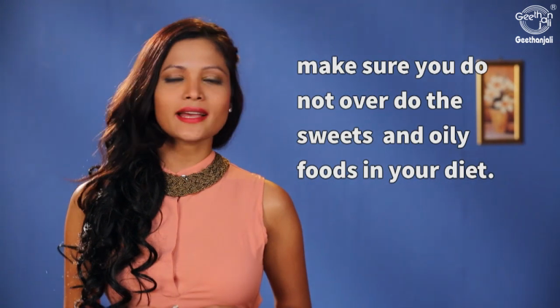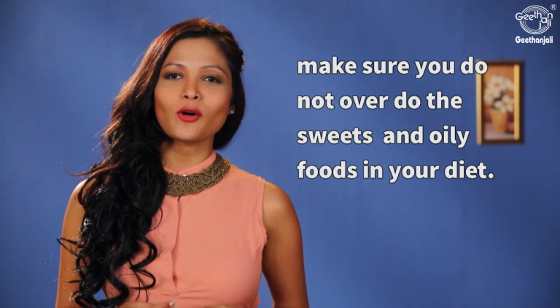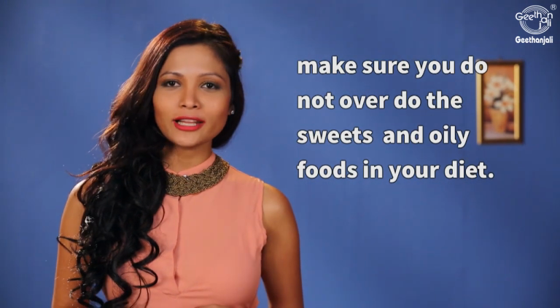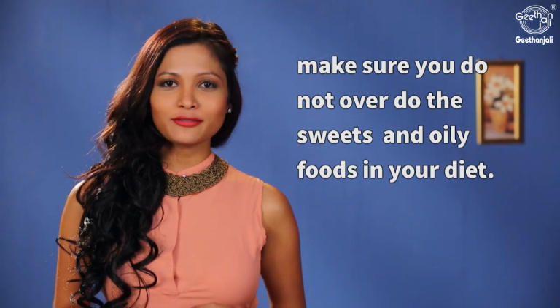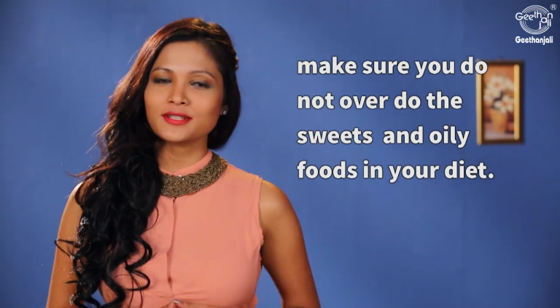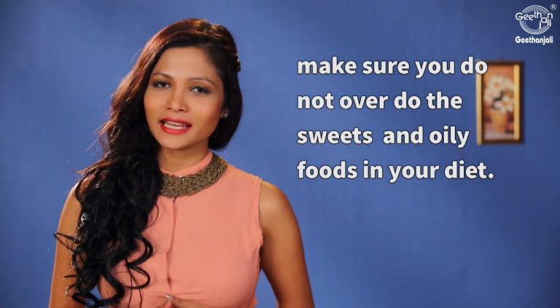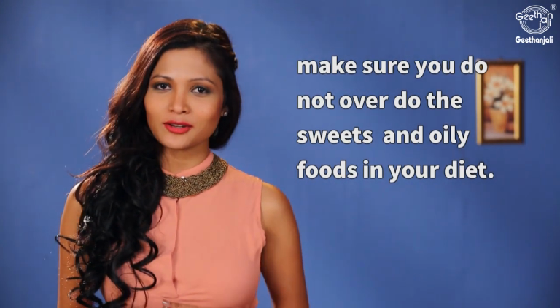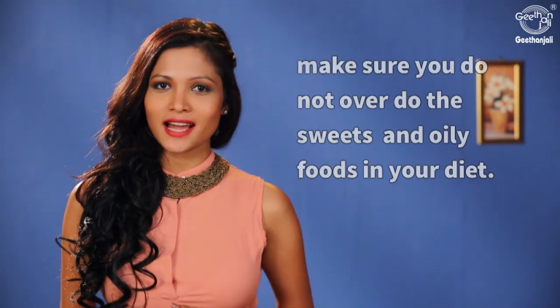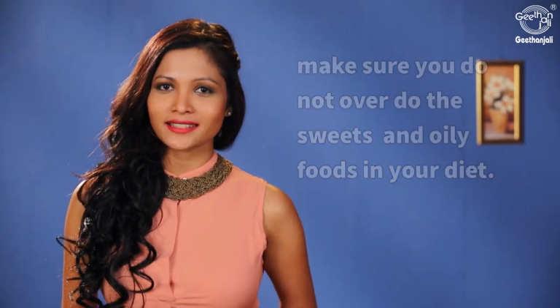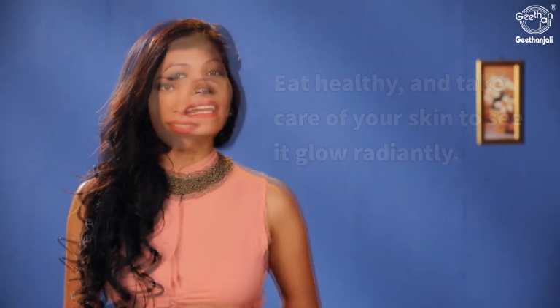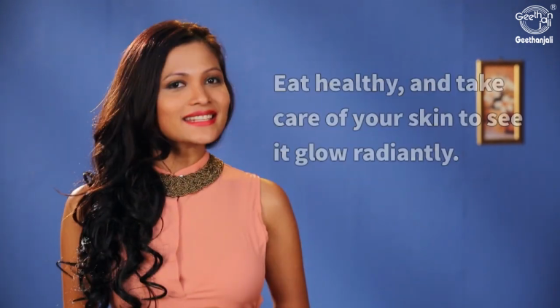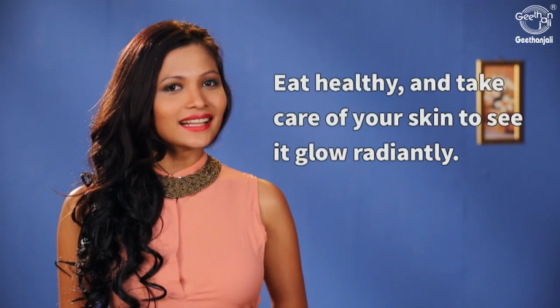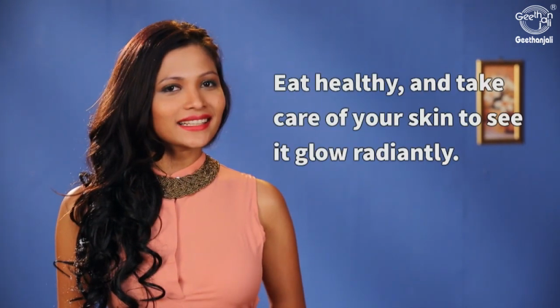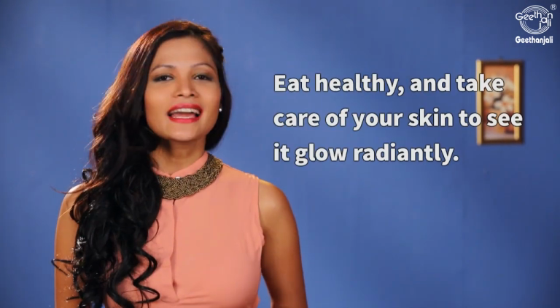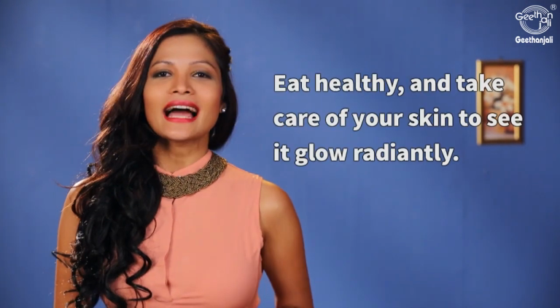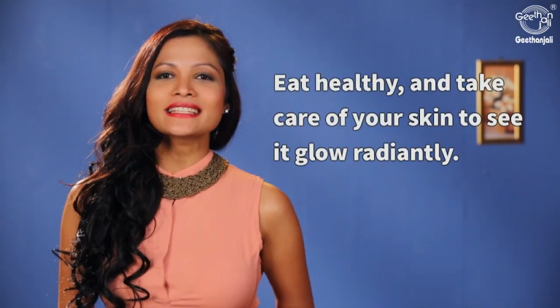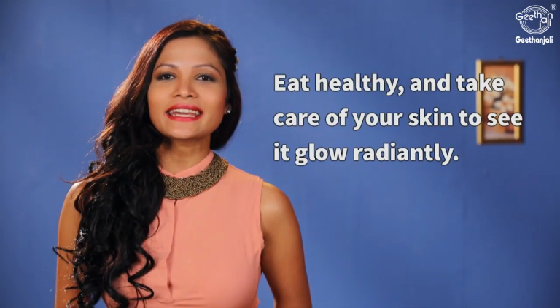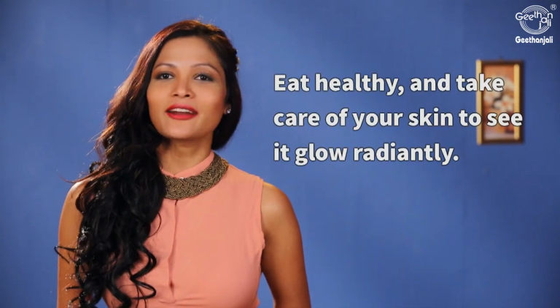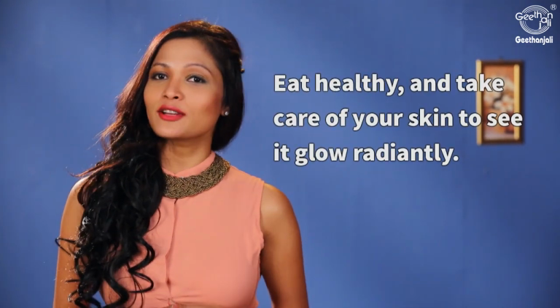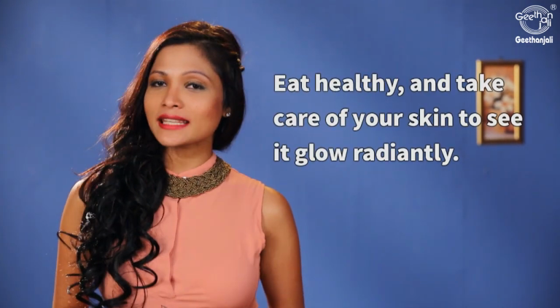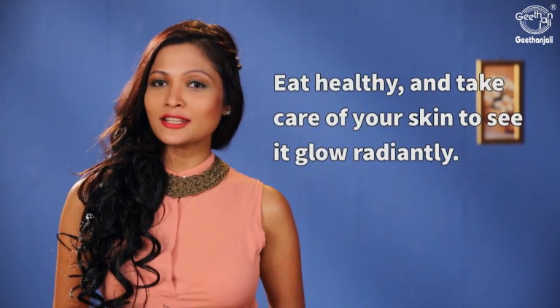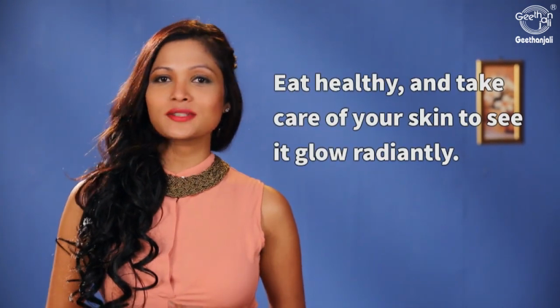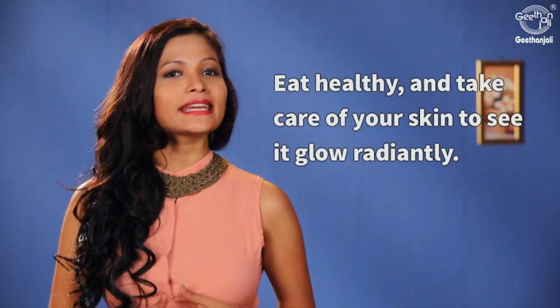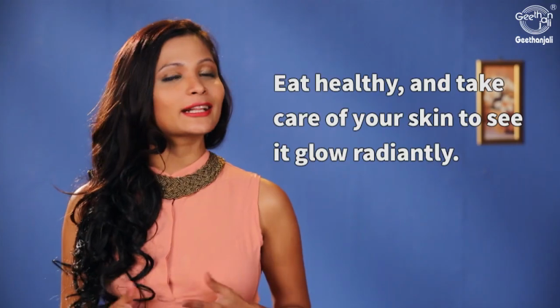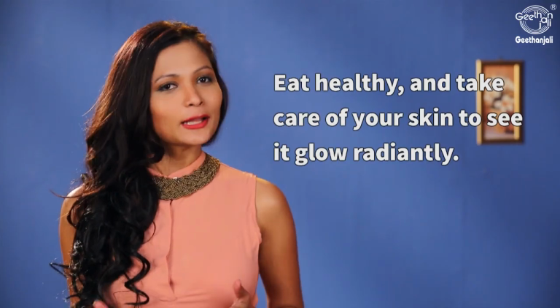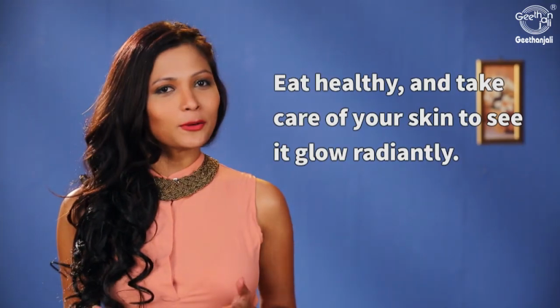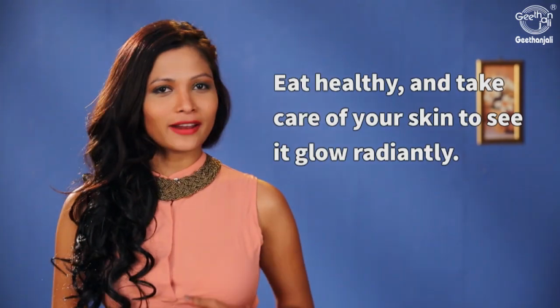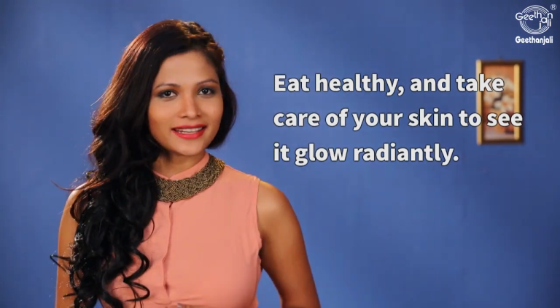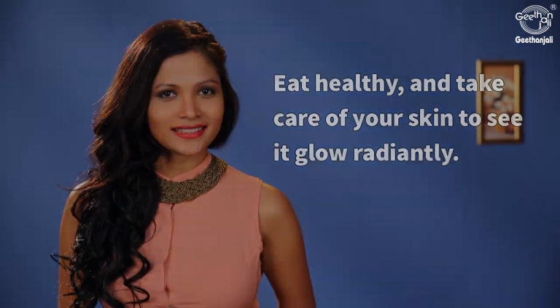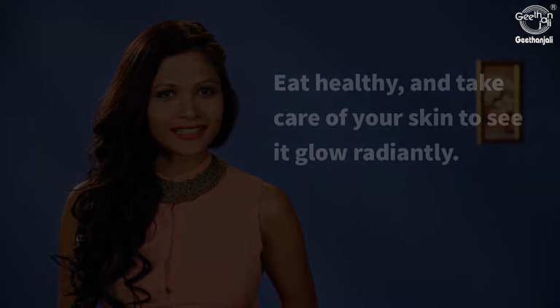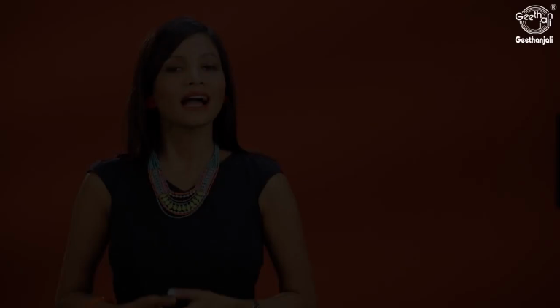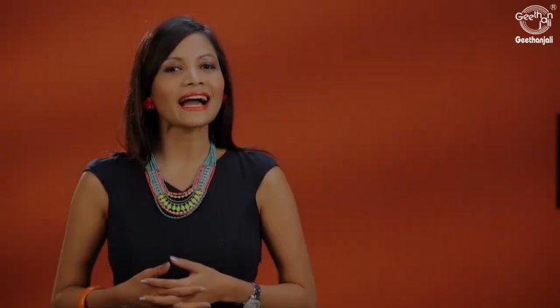Besides these remedies using natural ingredients, make sure you do not overdo the sweets and oily foods in your diet. Eat healthy and take care of your skin to see it glow radiantly.